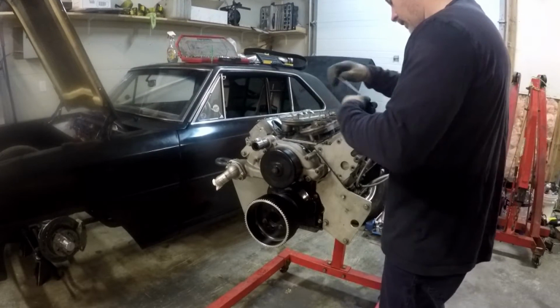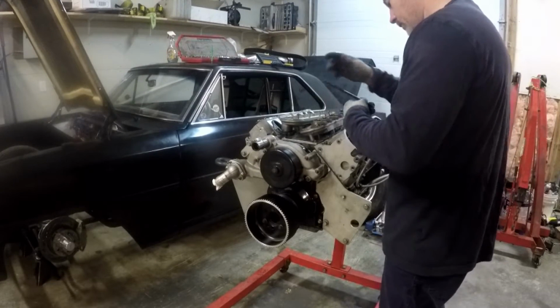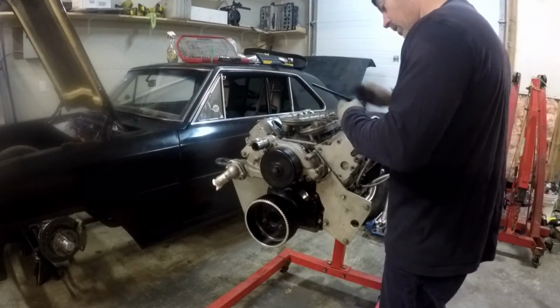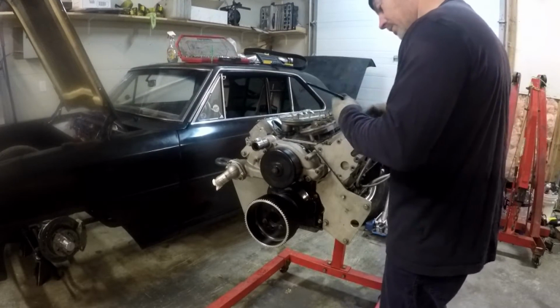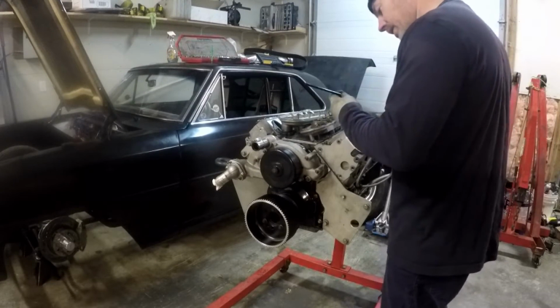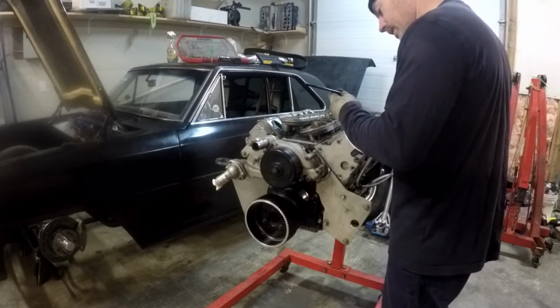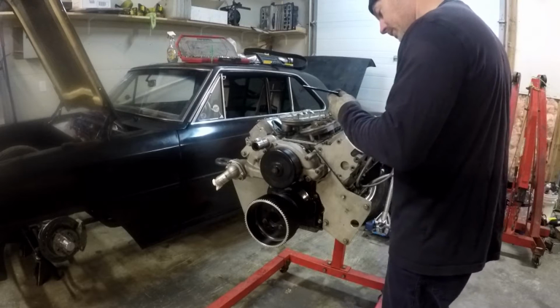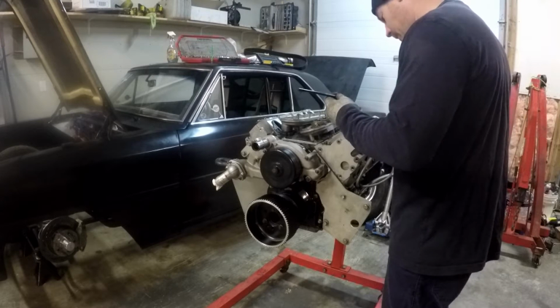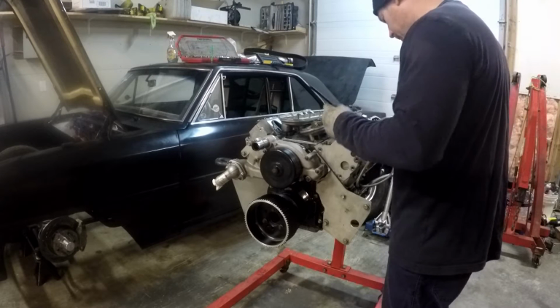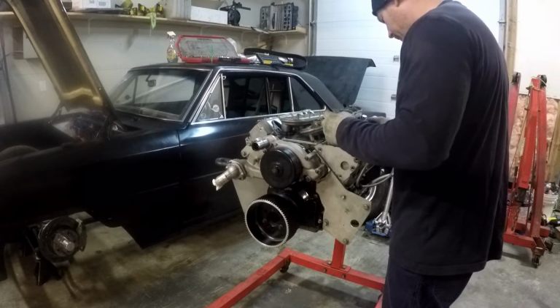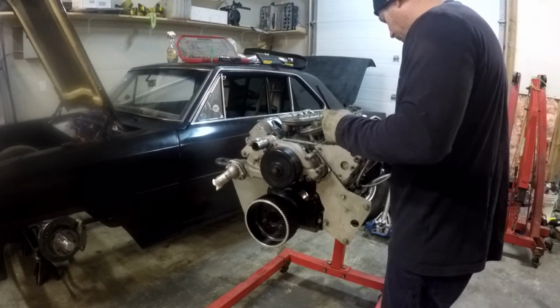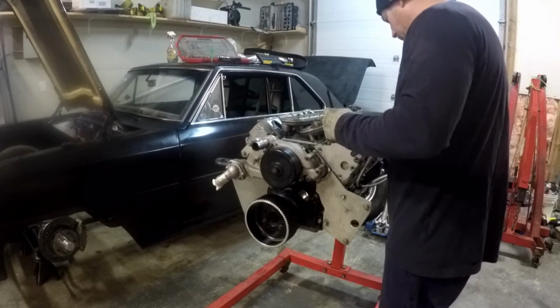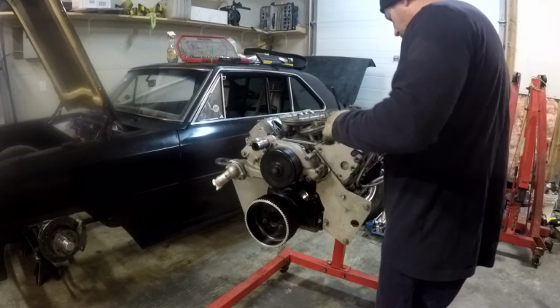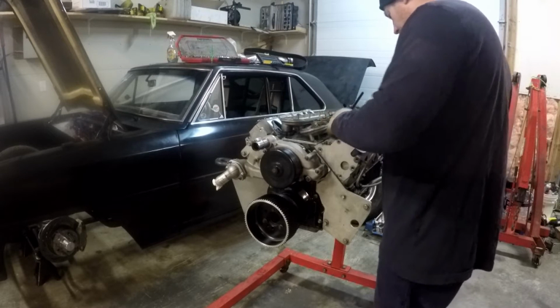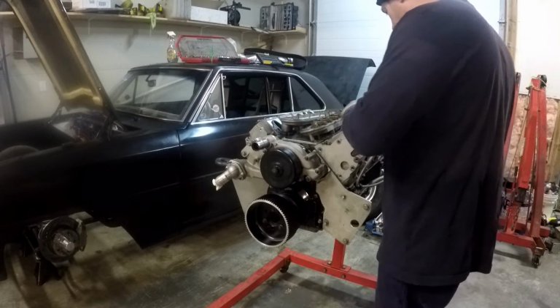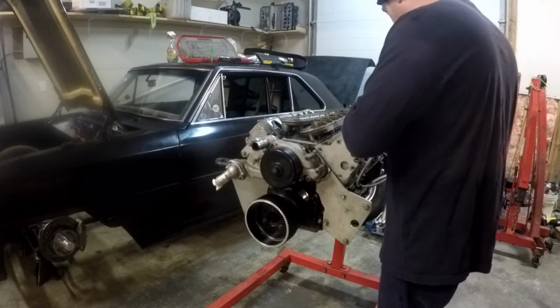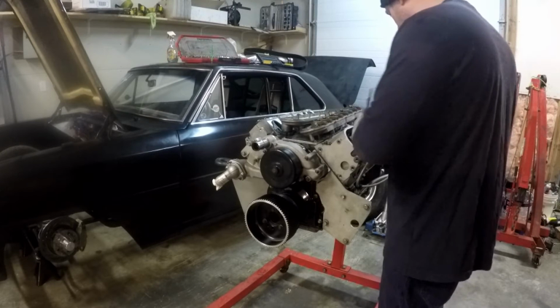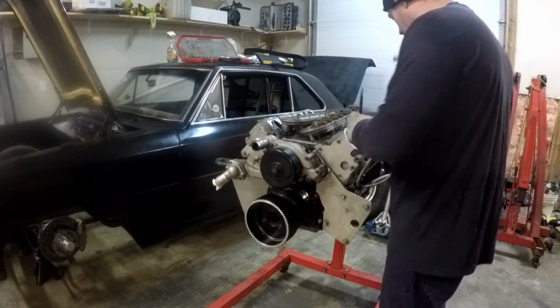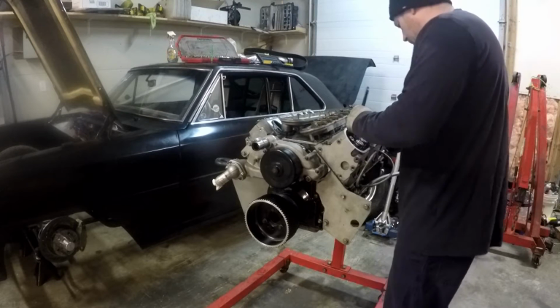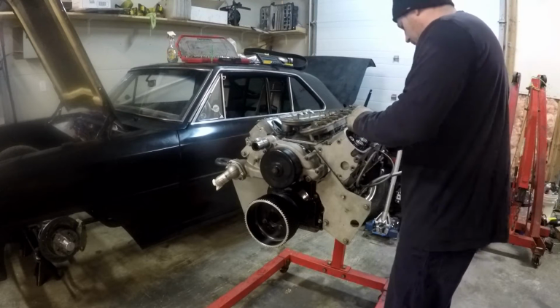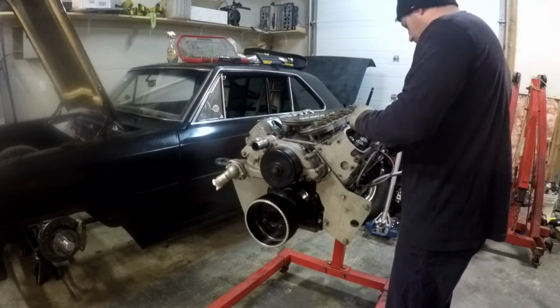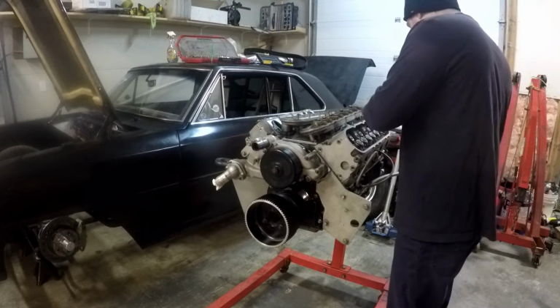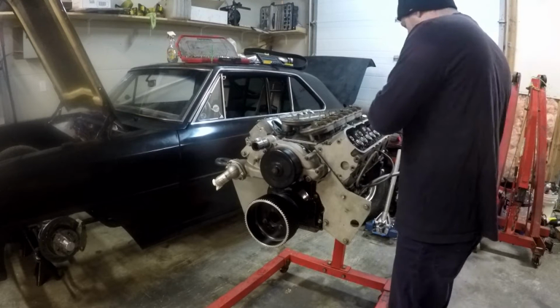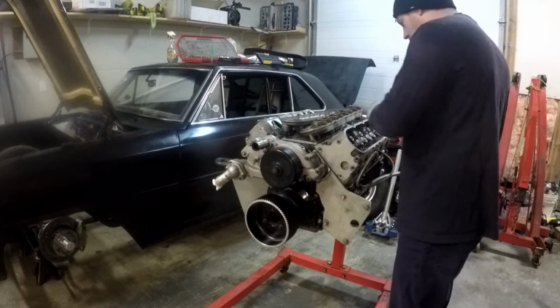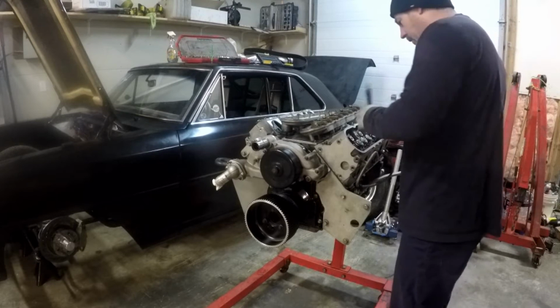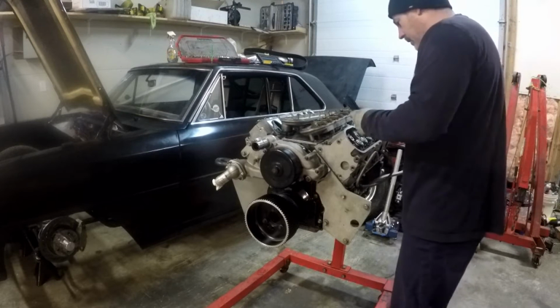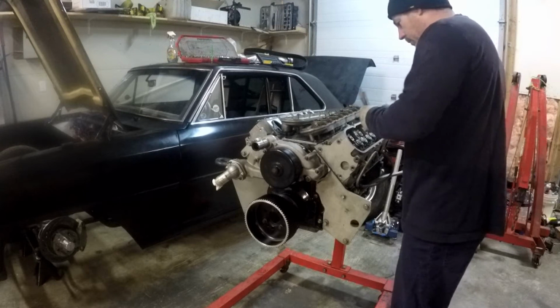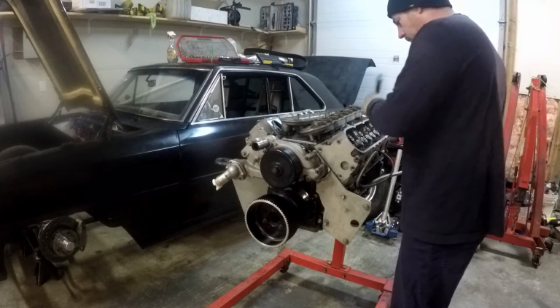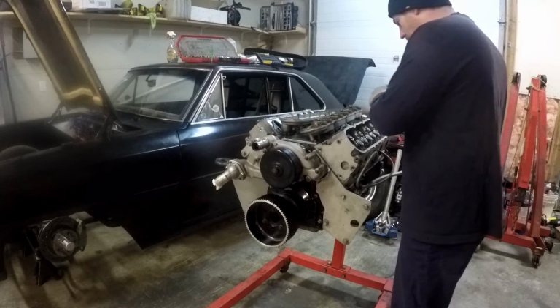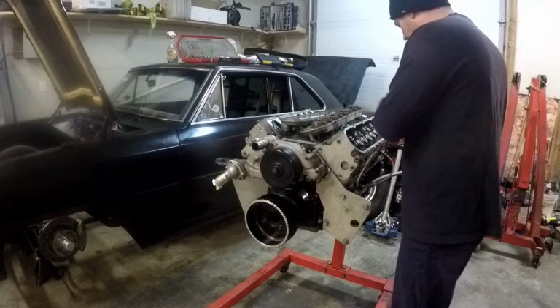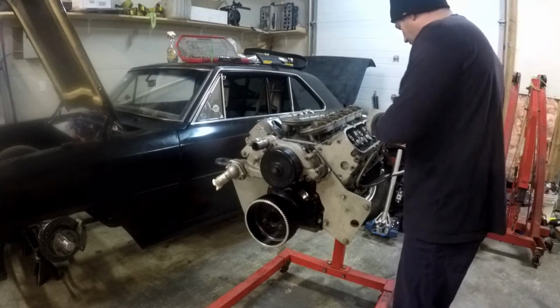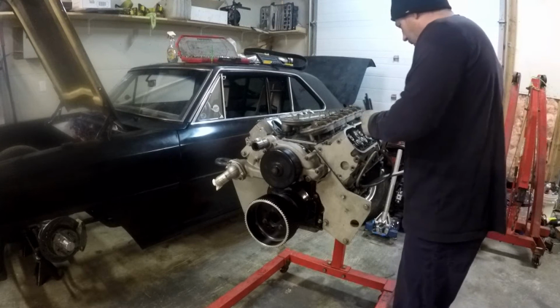I've used Comp Cam's 7-4-2-5 pushrods and I'll show you what I did here with the rockers.